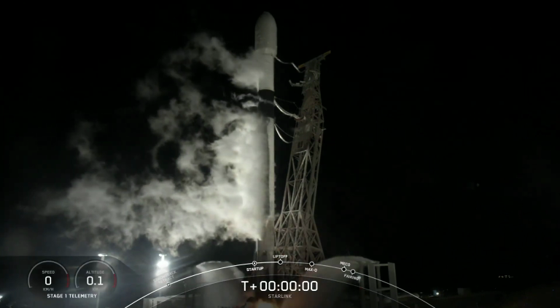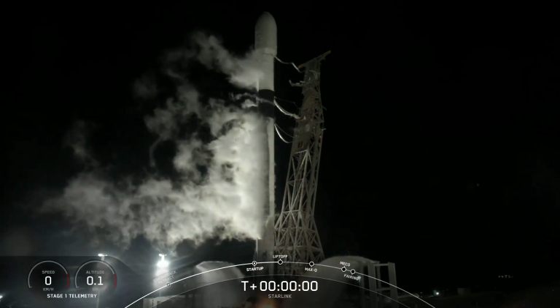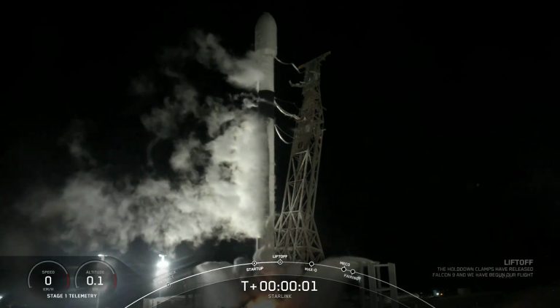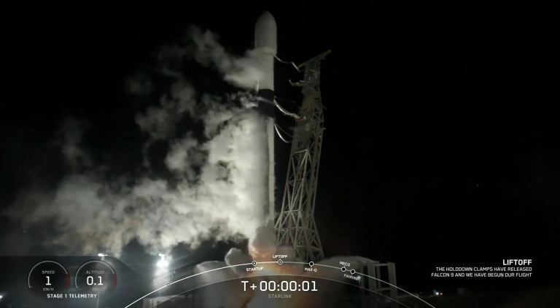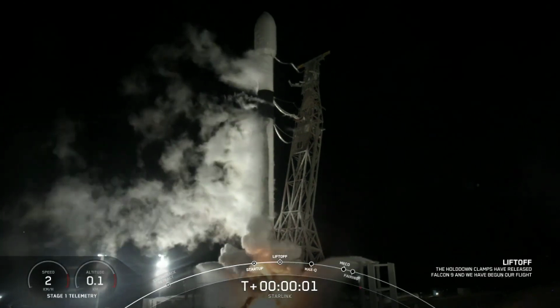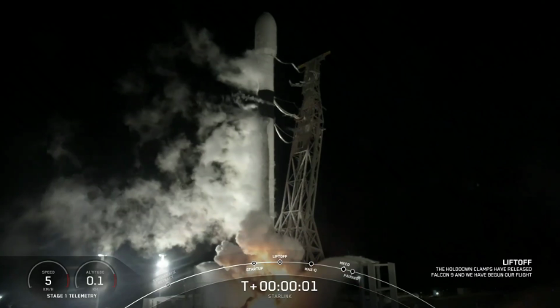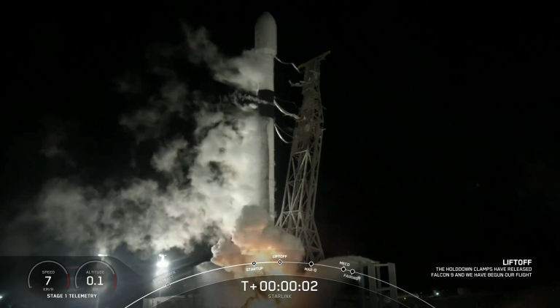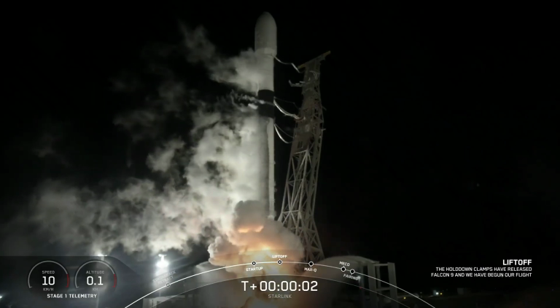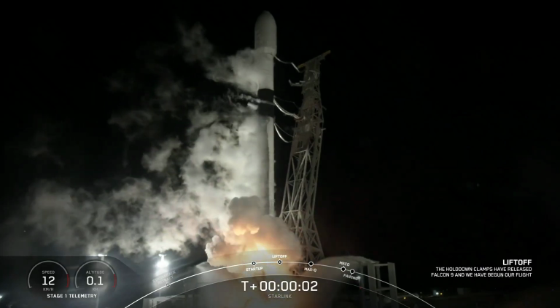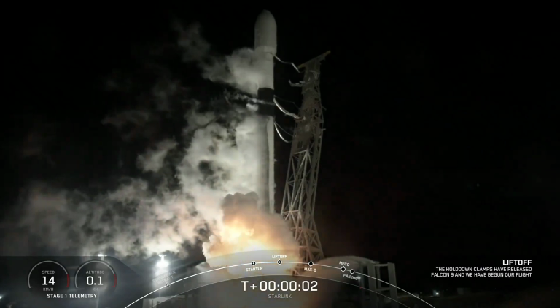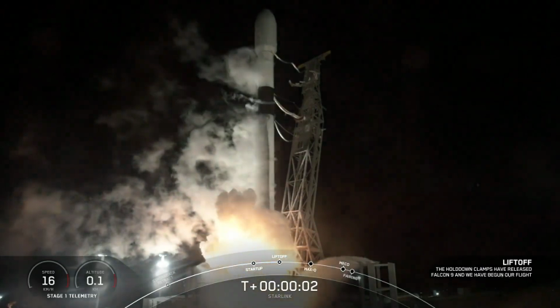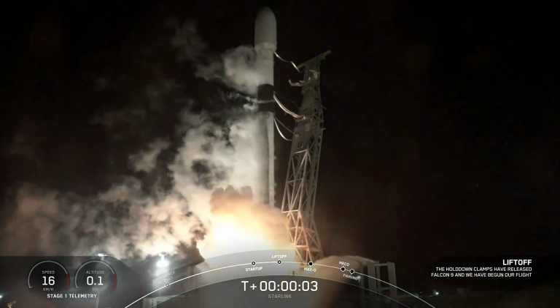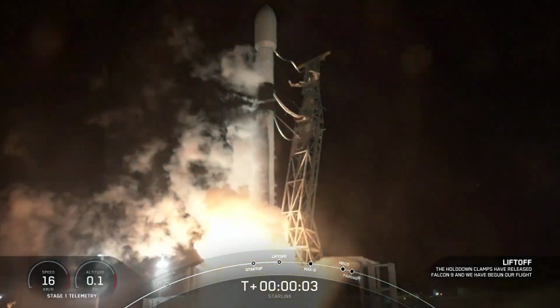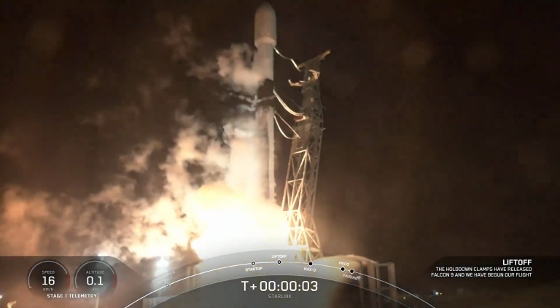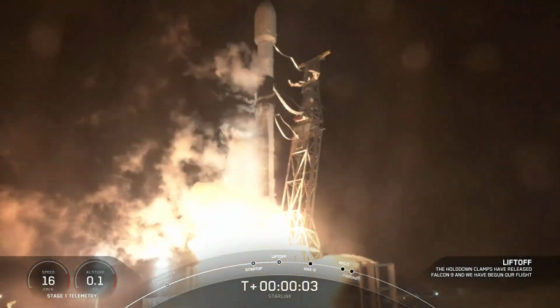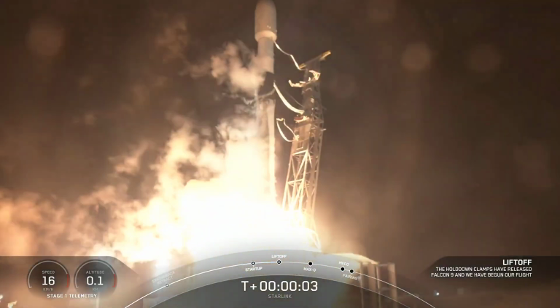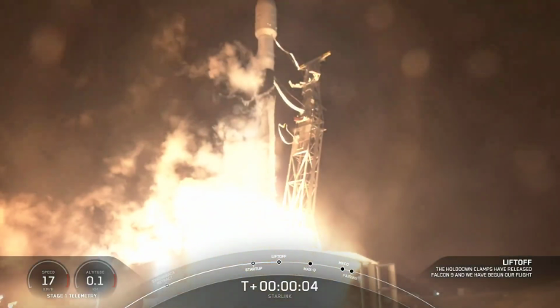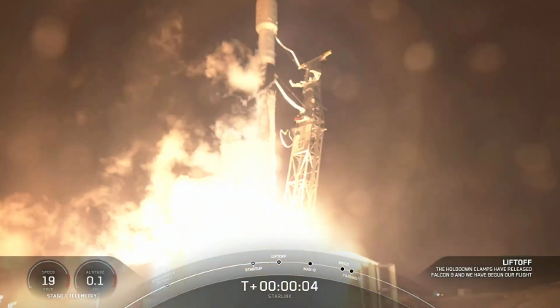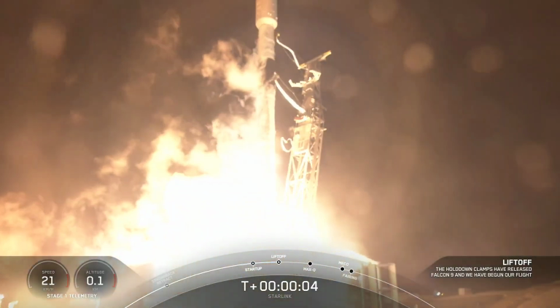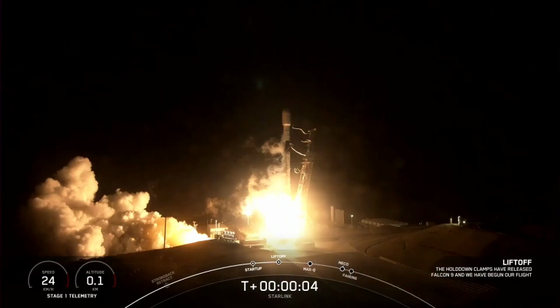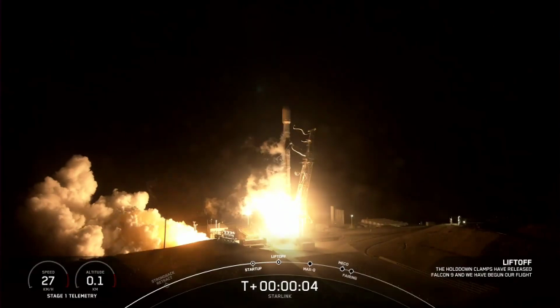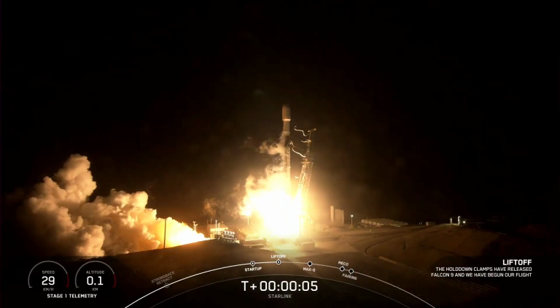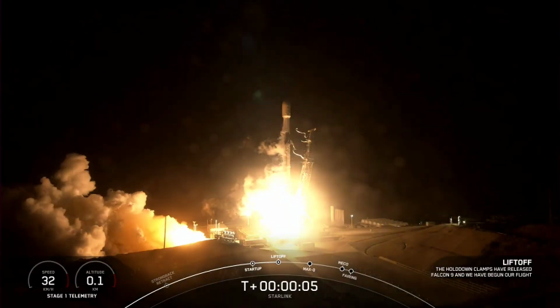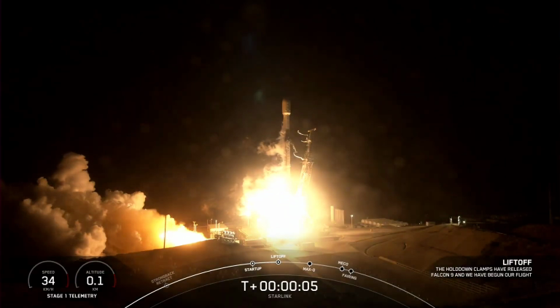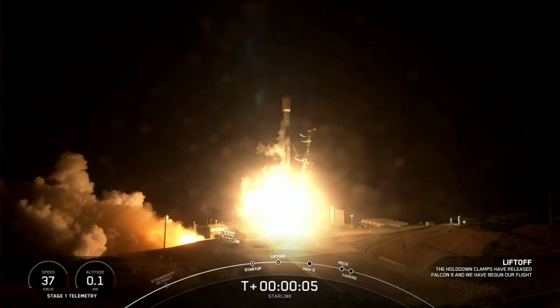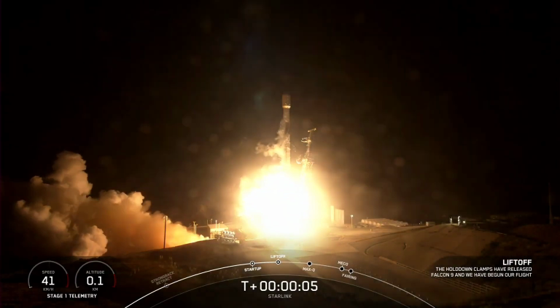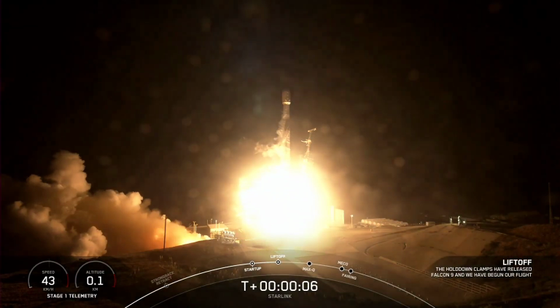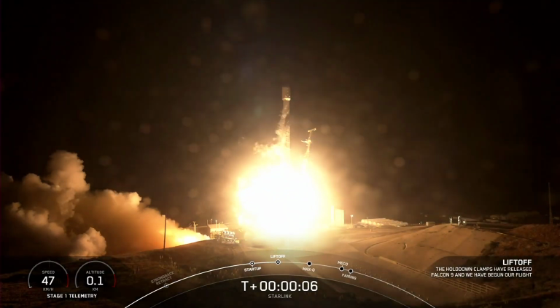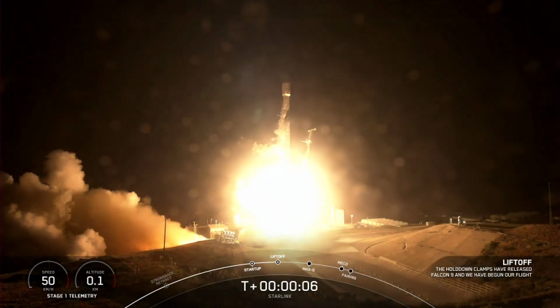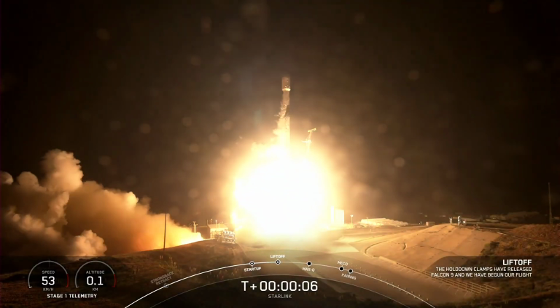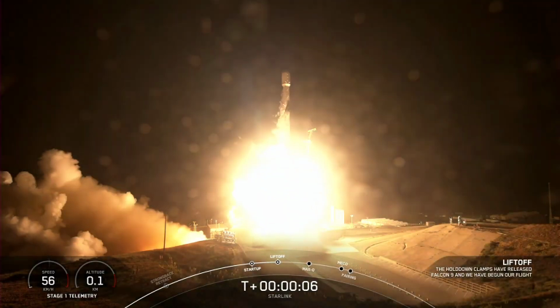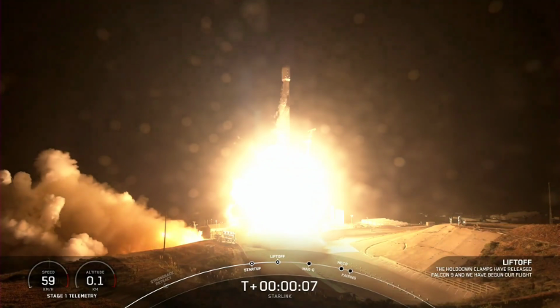Ignition, and liftoff of Starlink 3.4. Go Falcon 9.